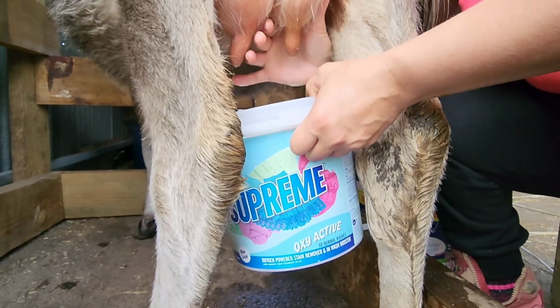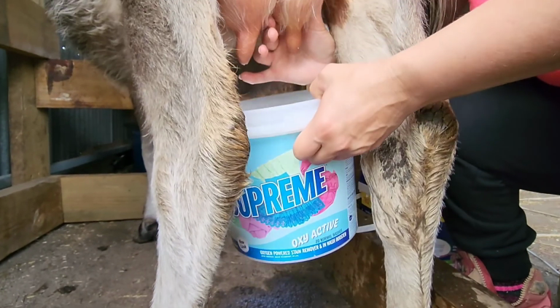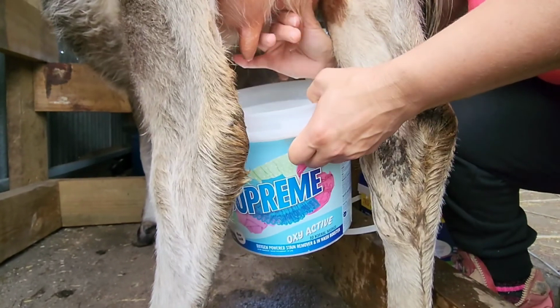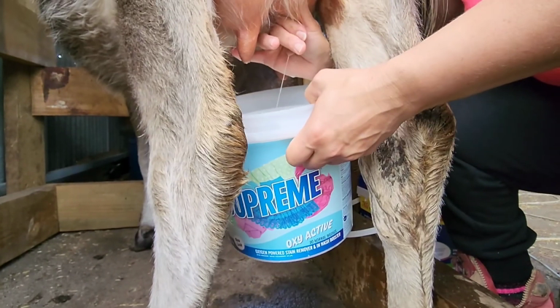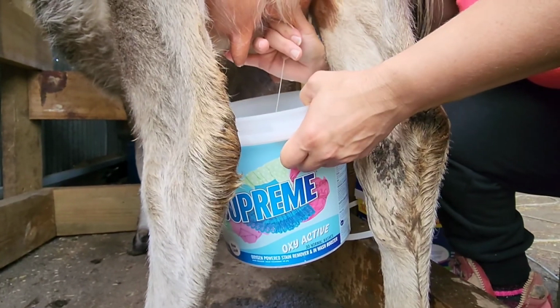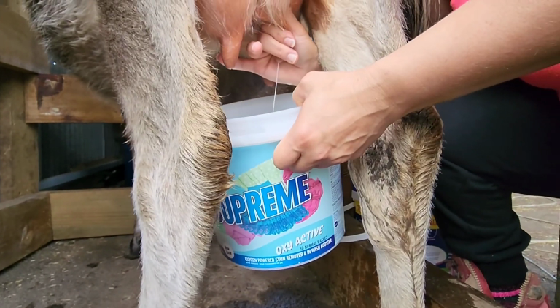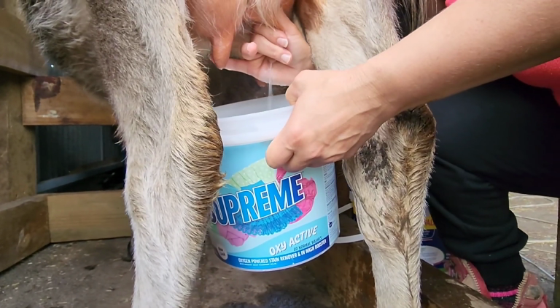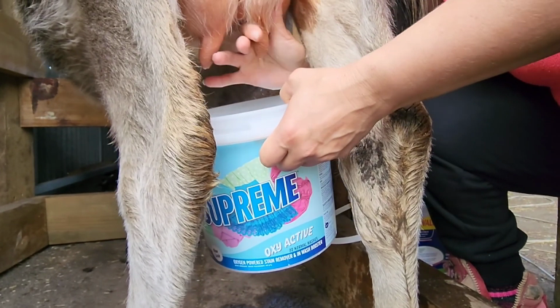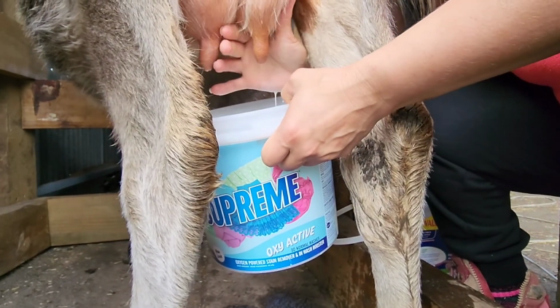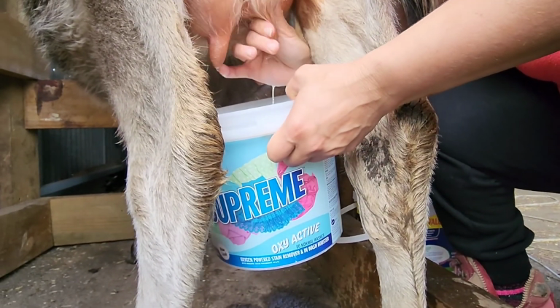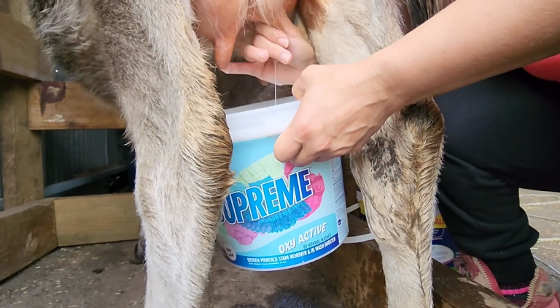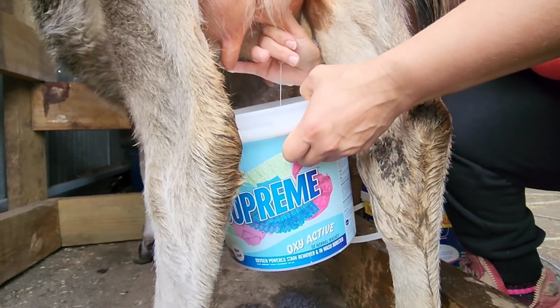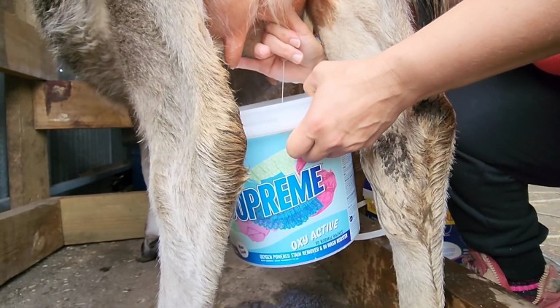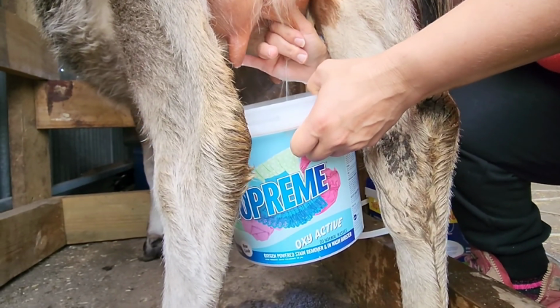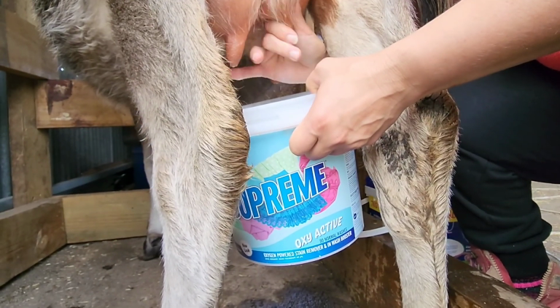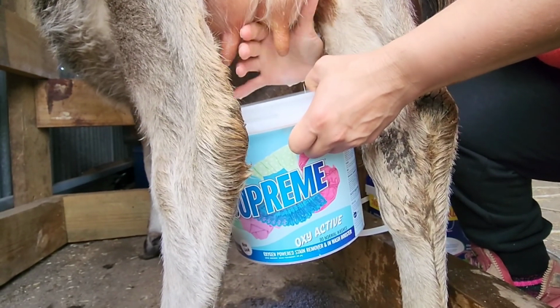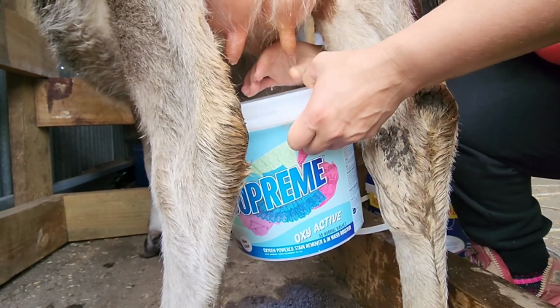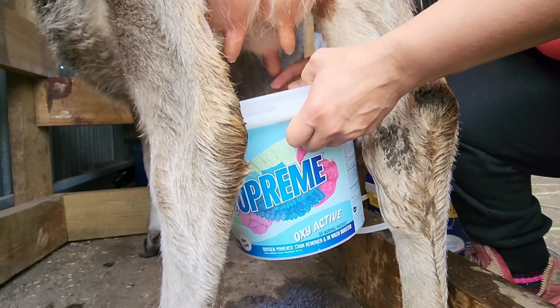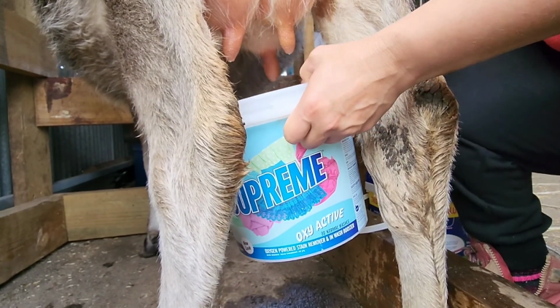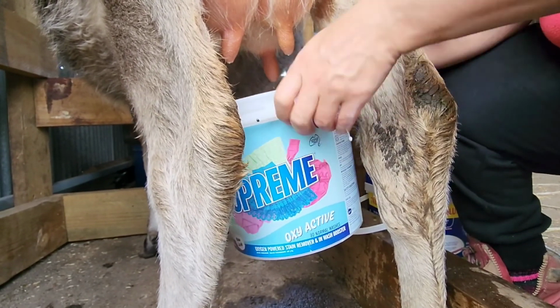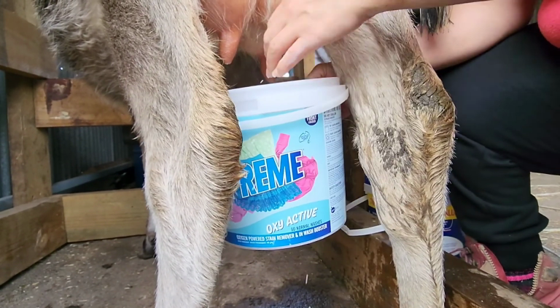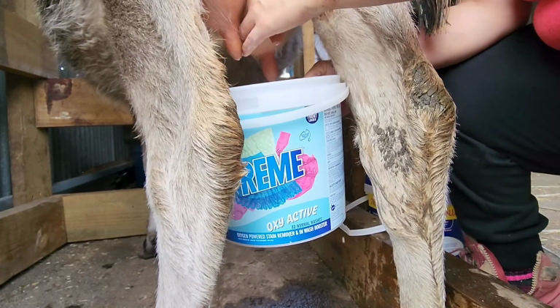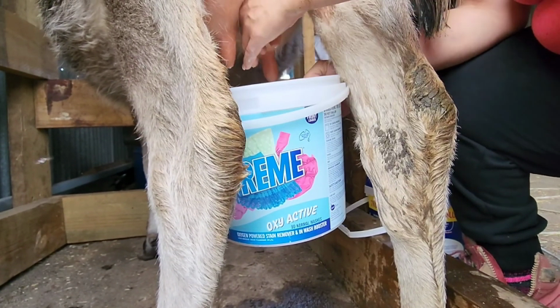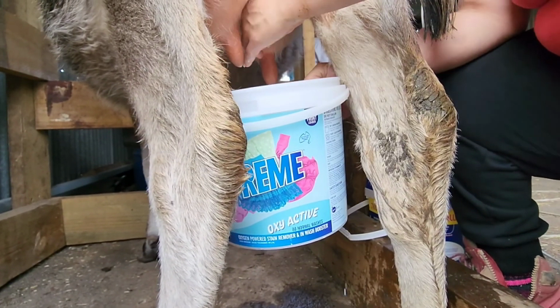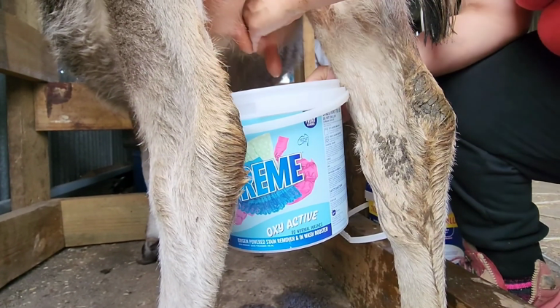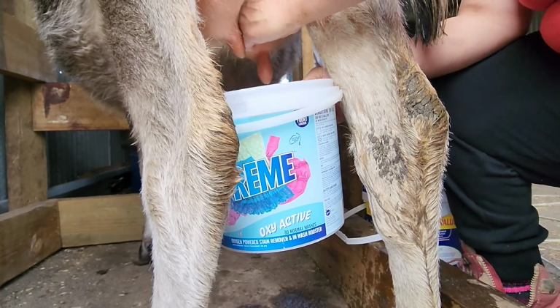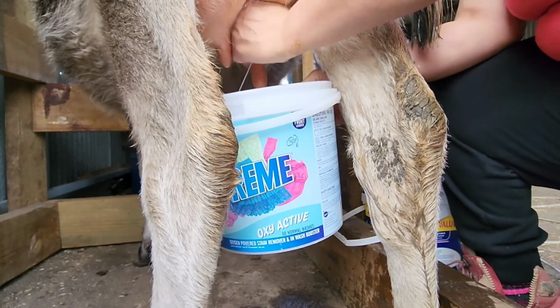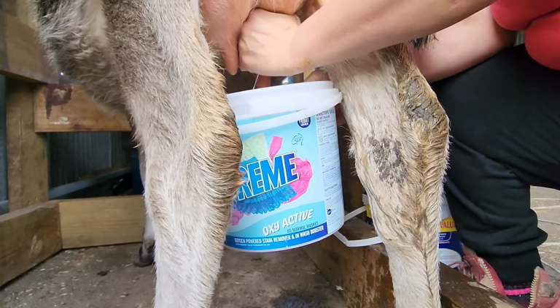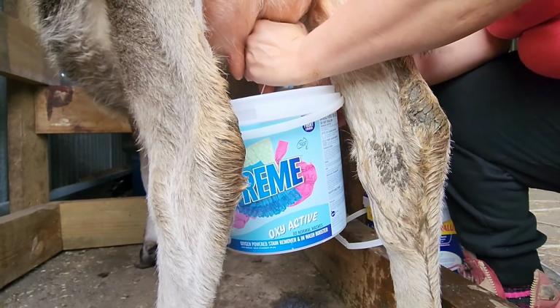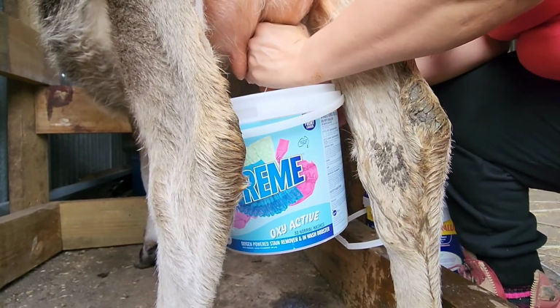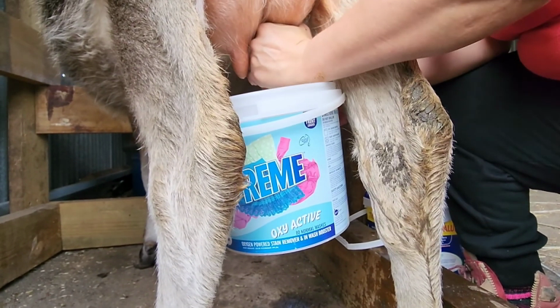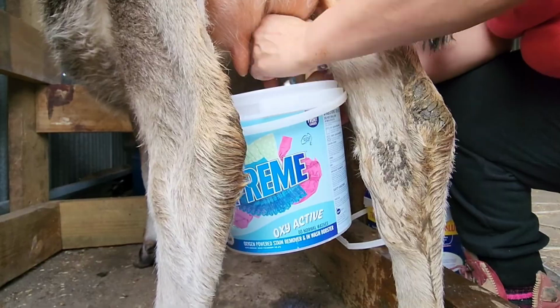Tiny teats does not make for easy milking. No, but big teats do.